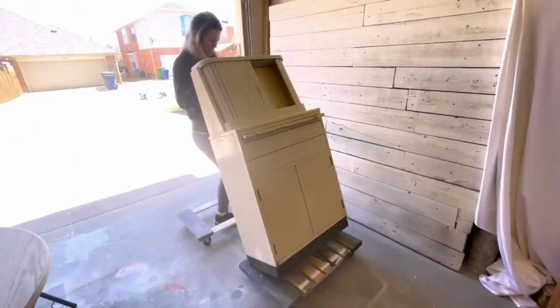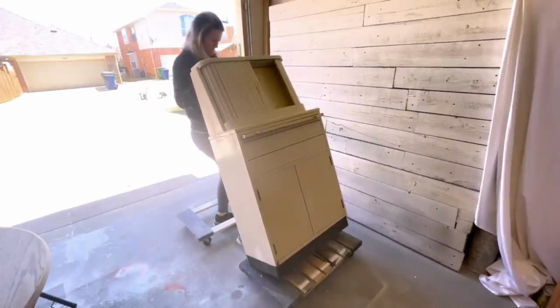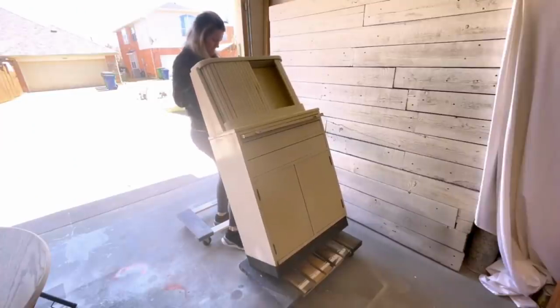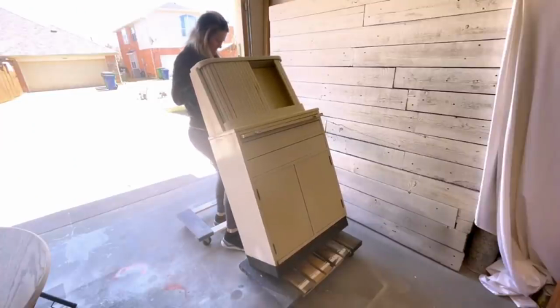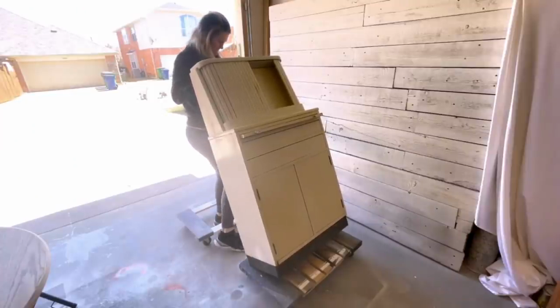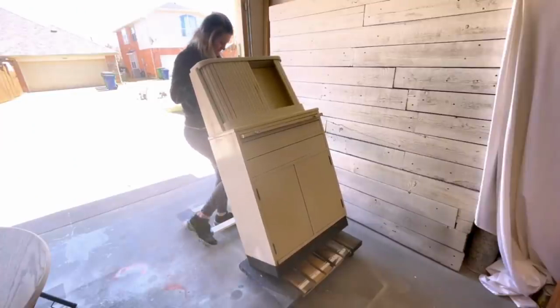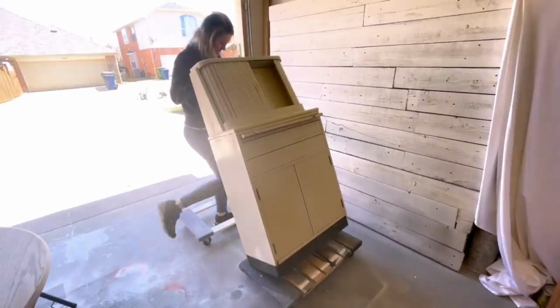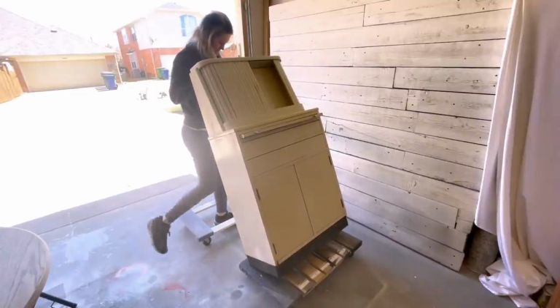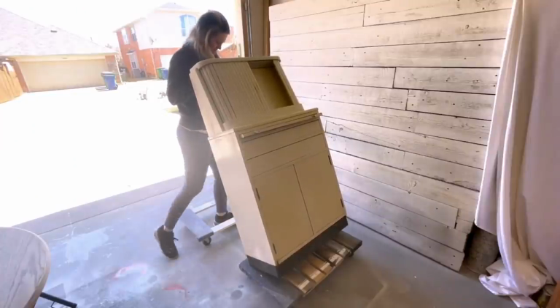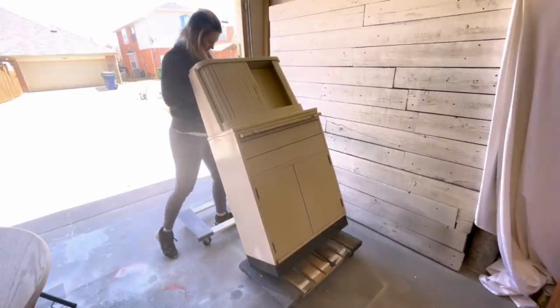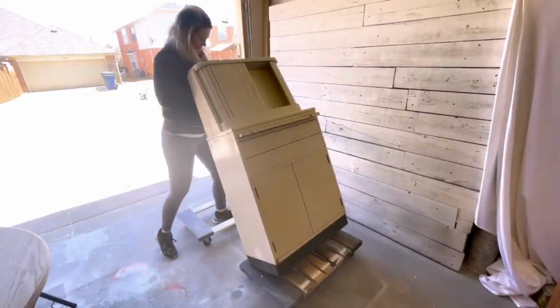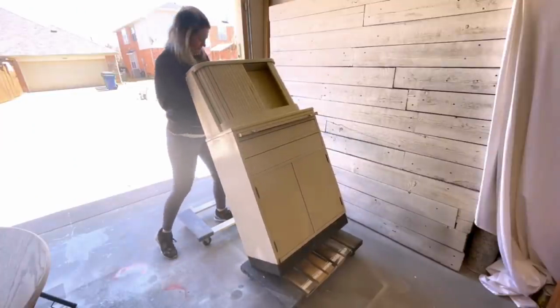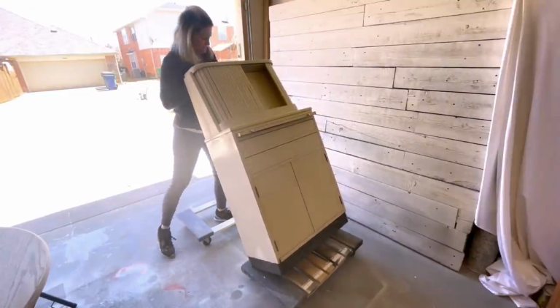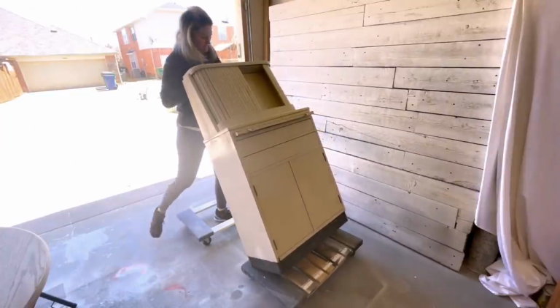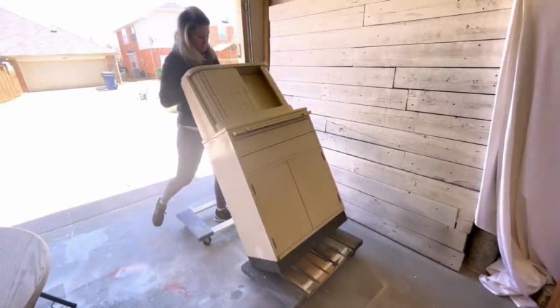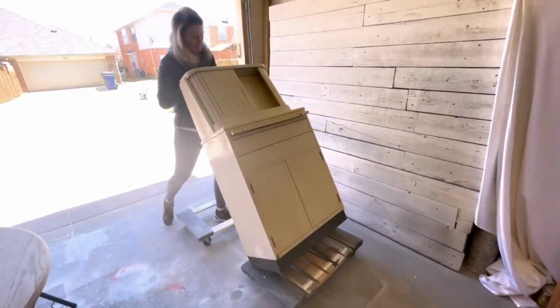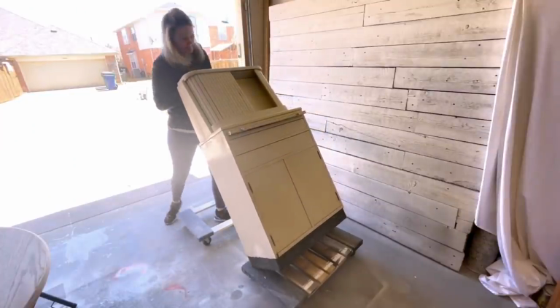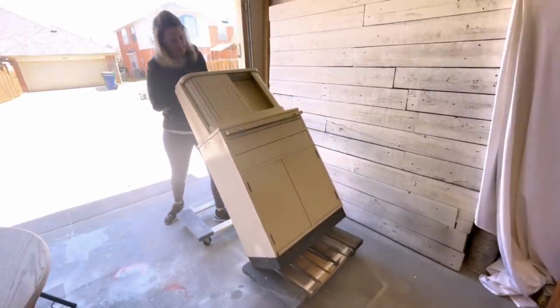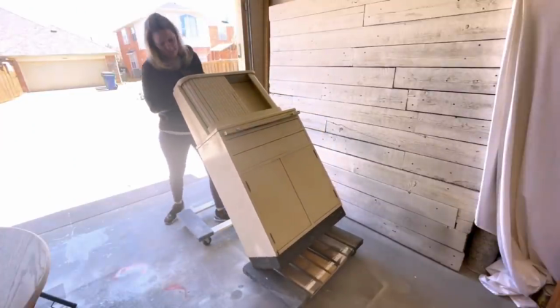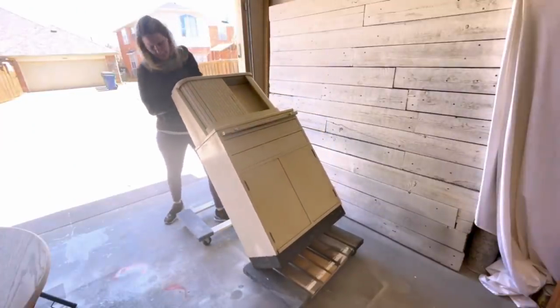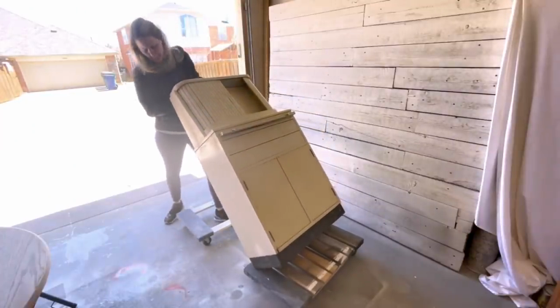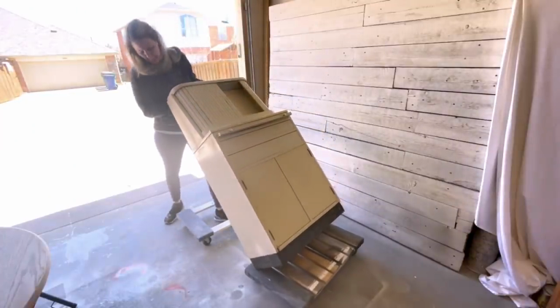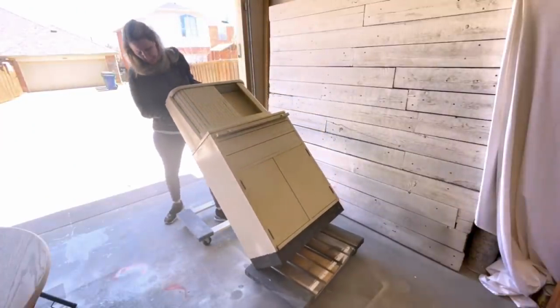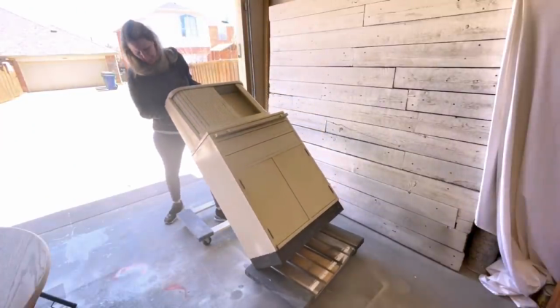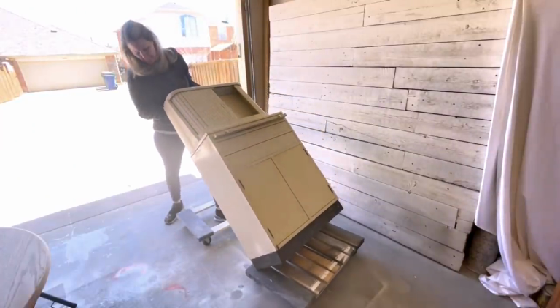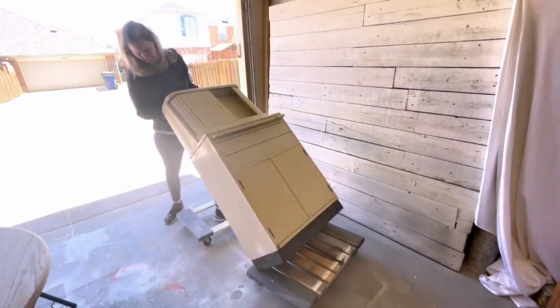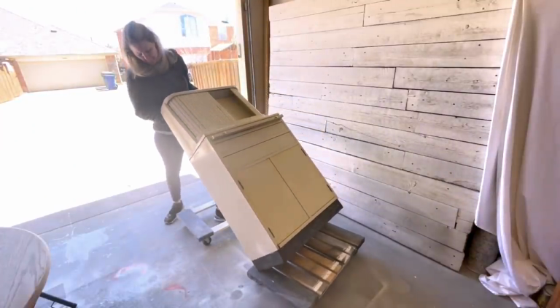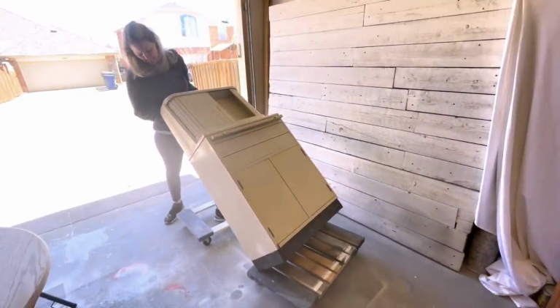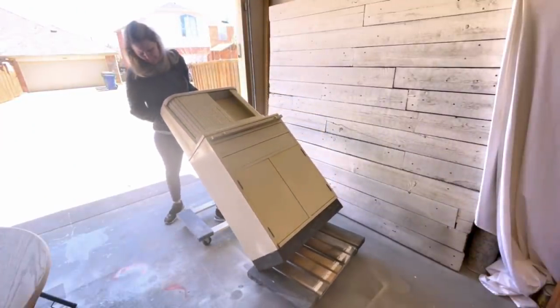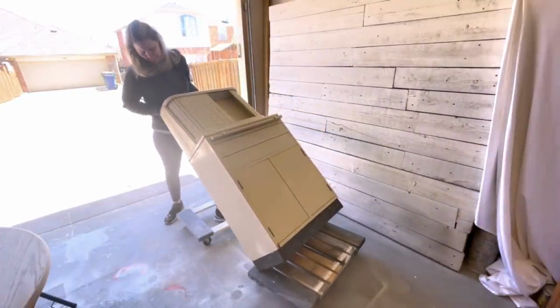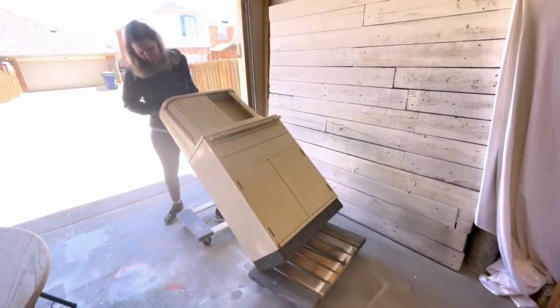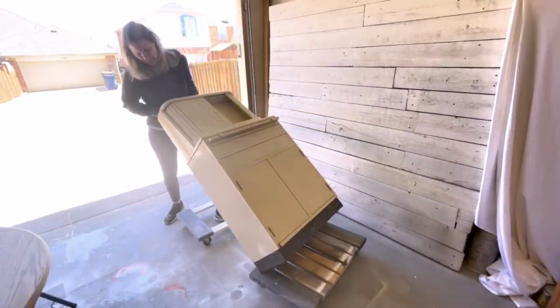This piece is getting some fancy new legs, so it's time to flip it over so I can get the base off.